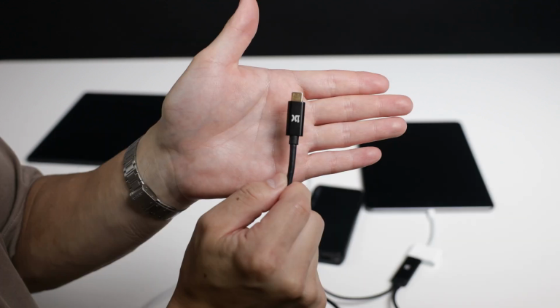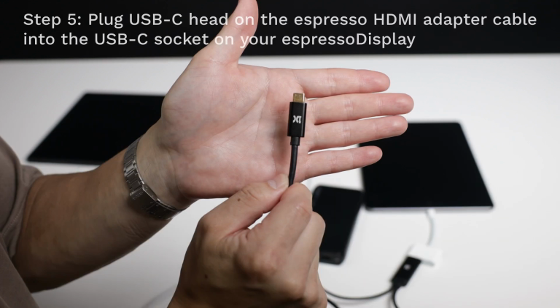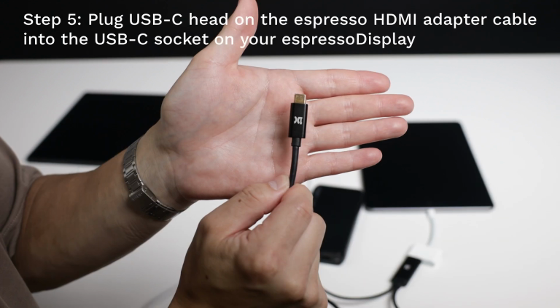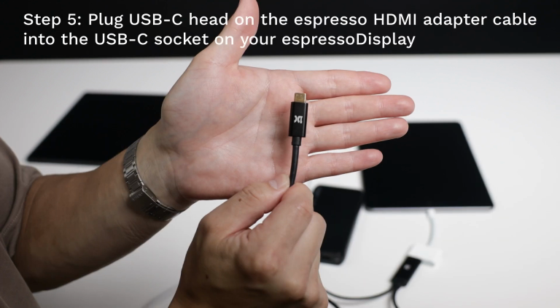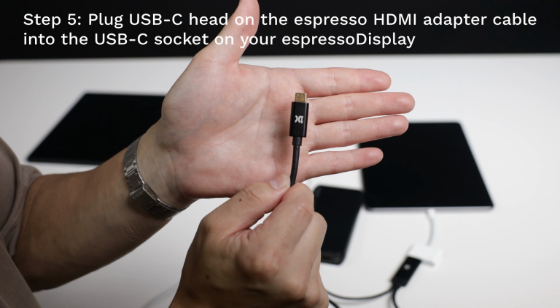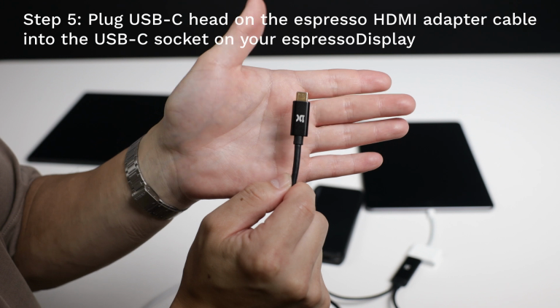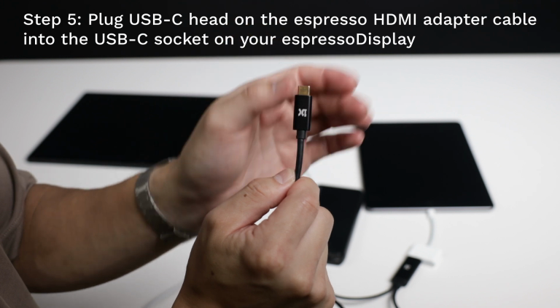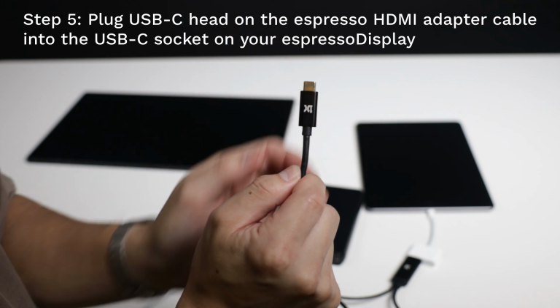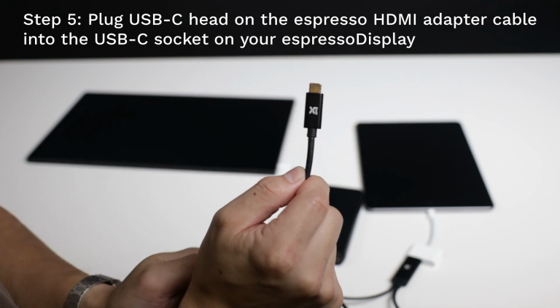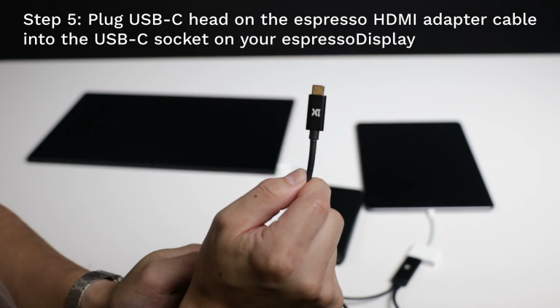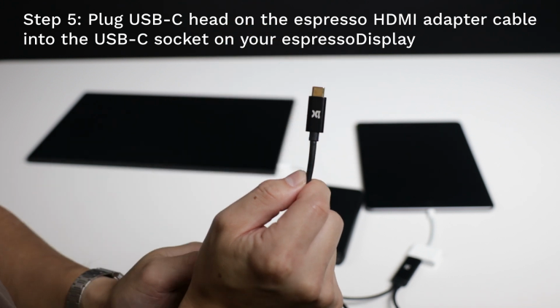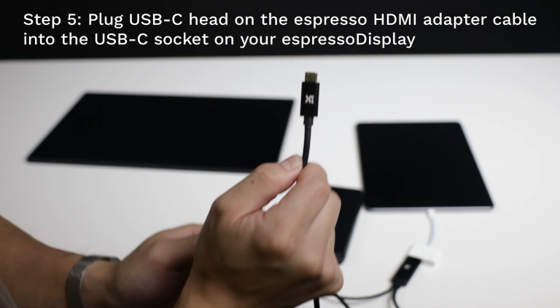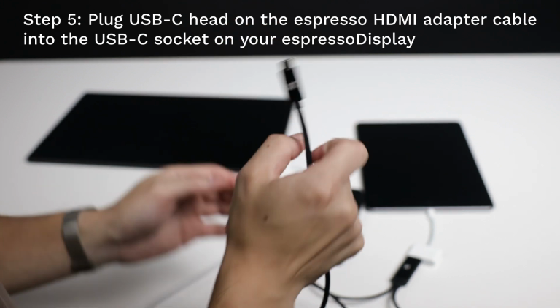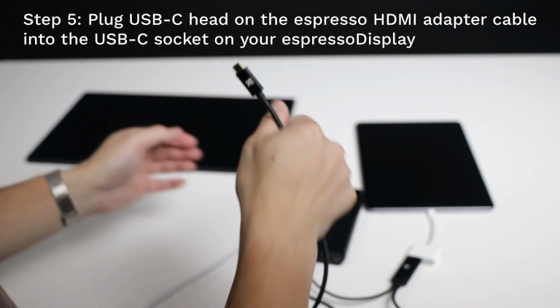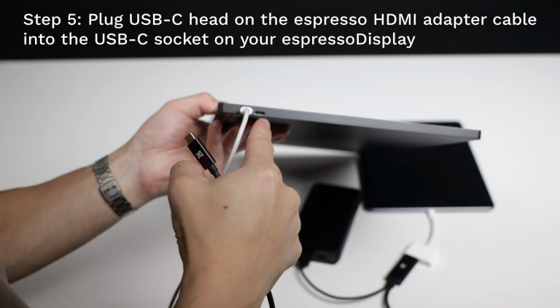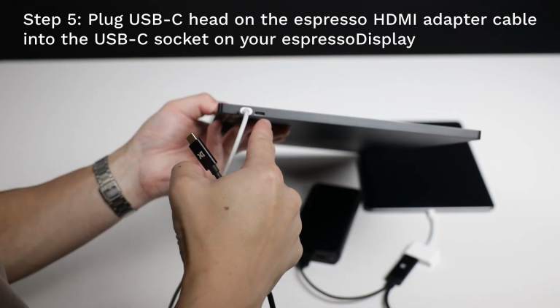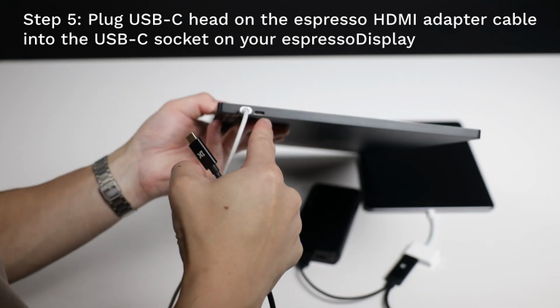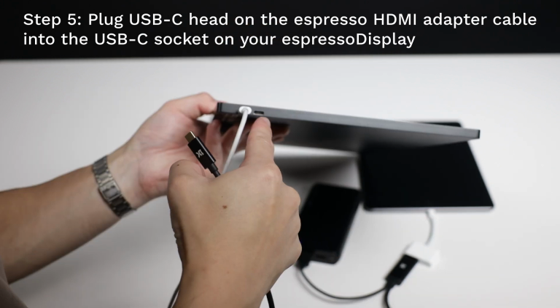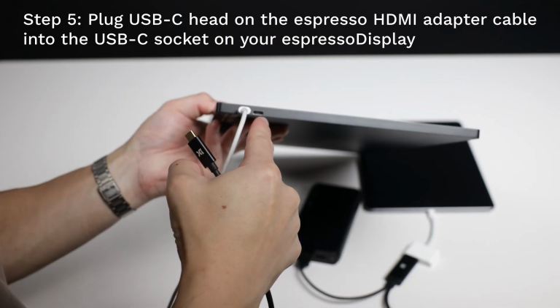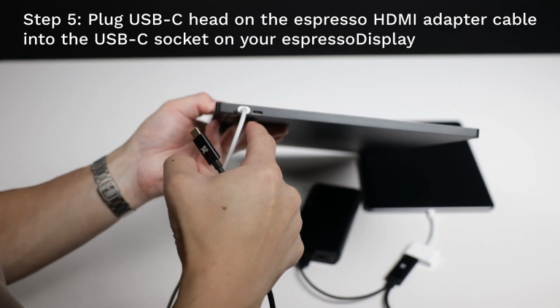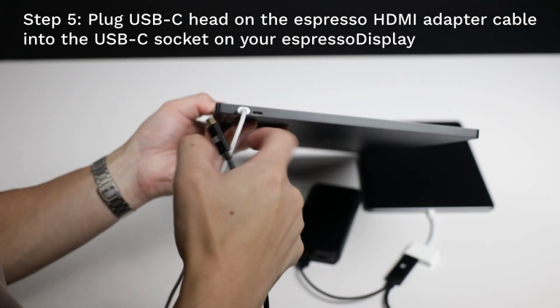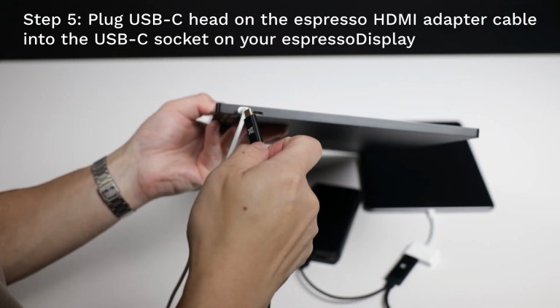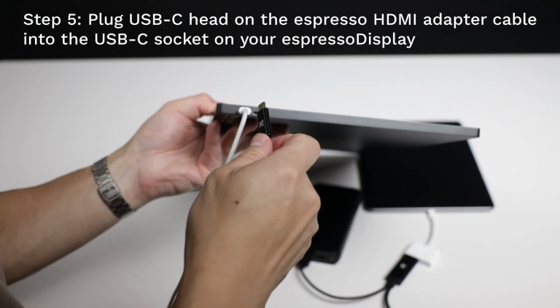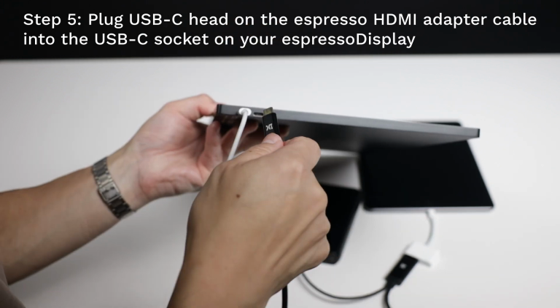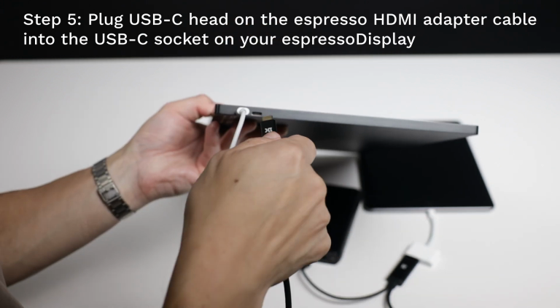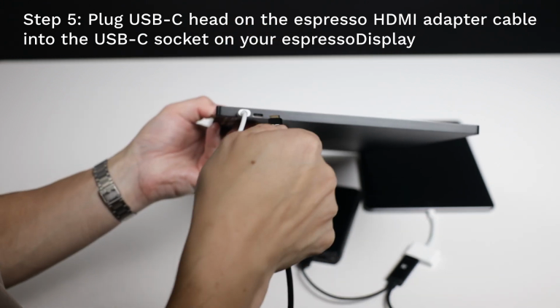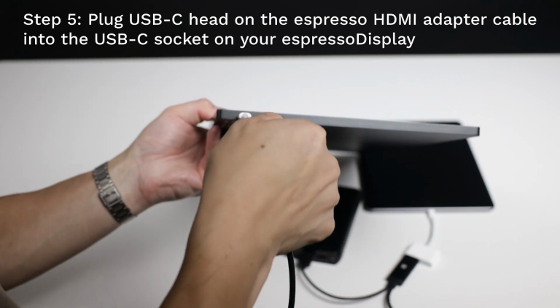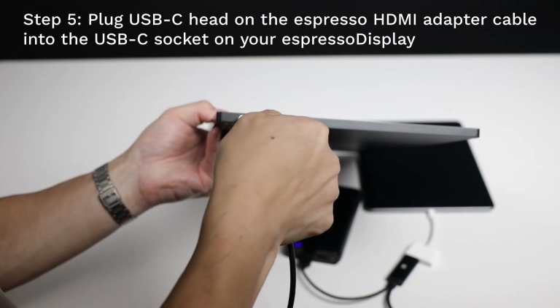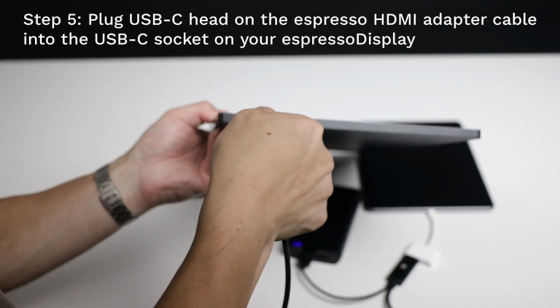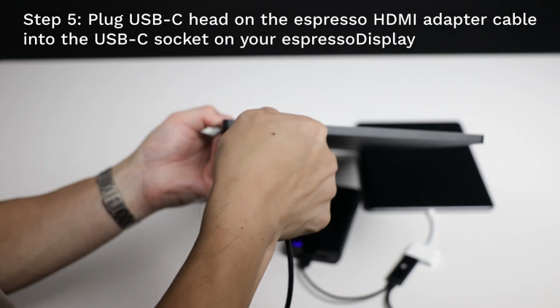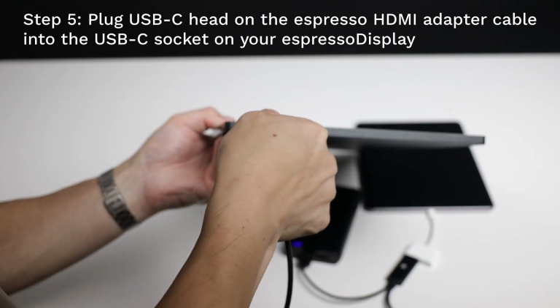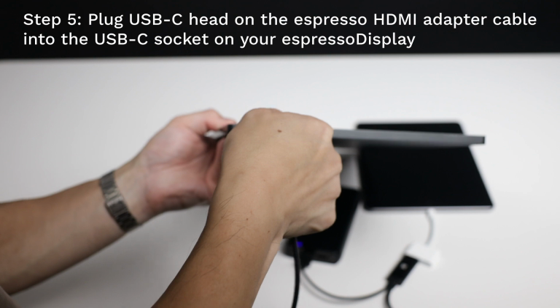Finally, plug the USB-C head on the Espresso cable into the Espresso display.